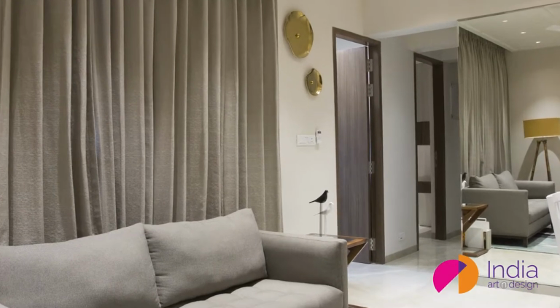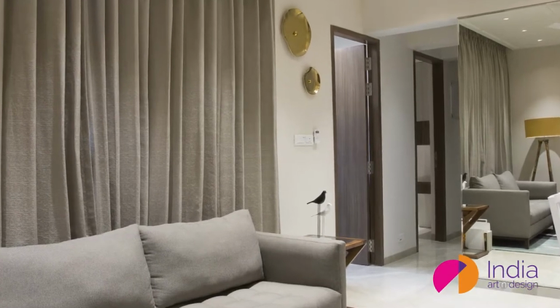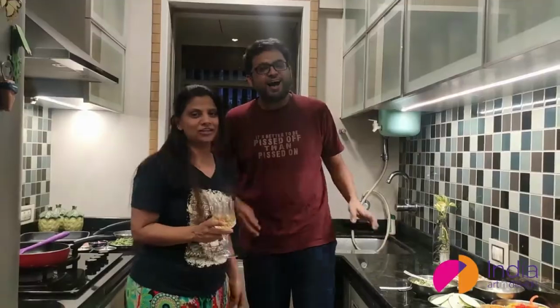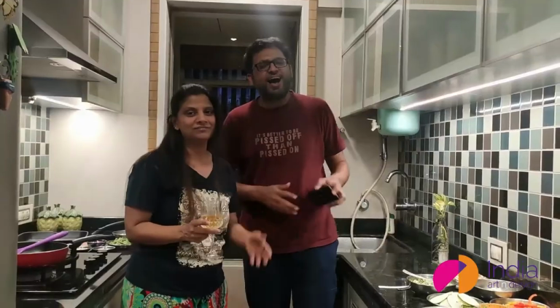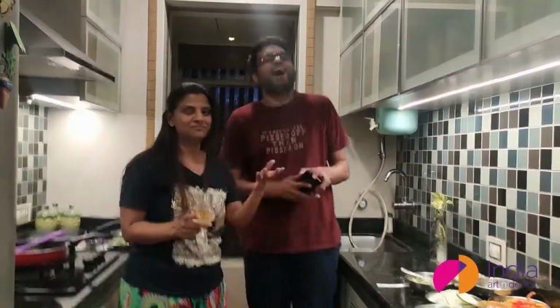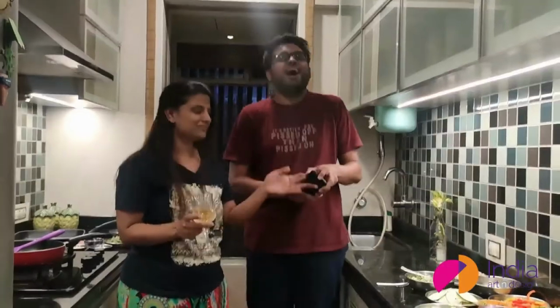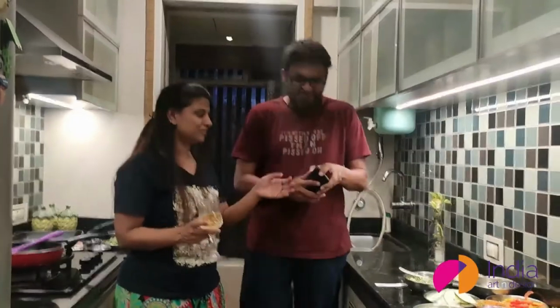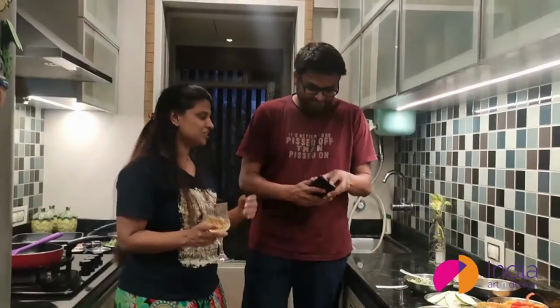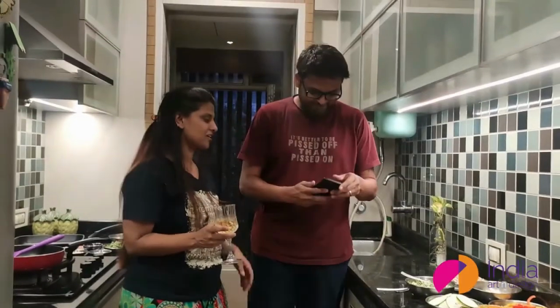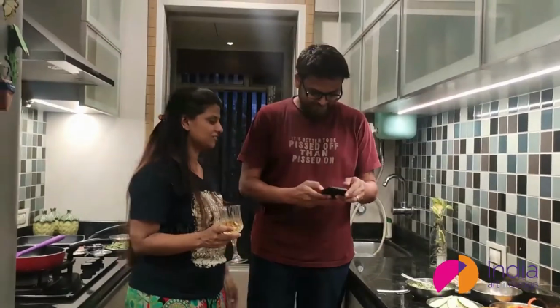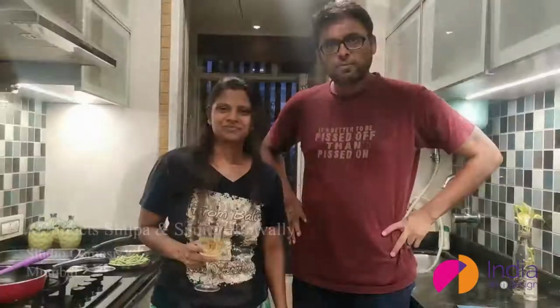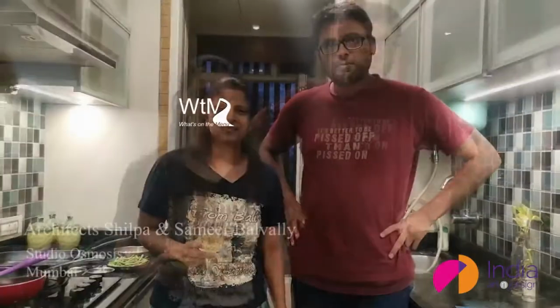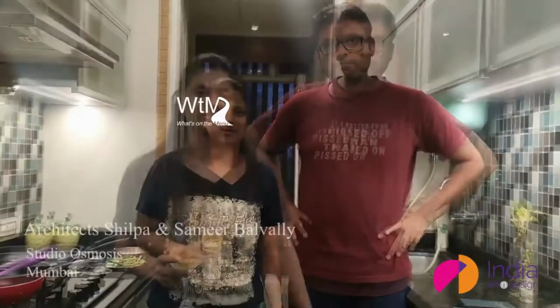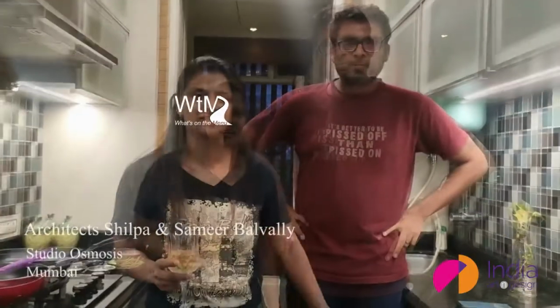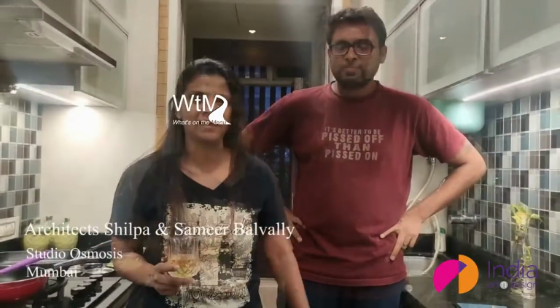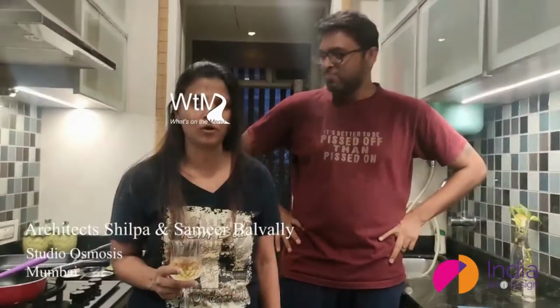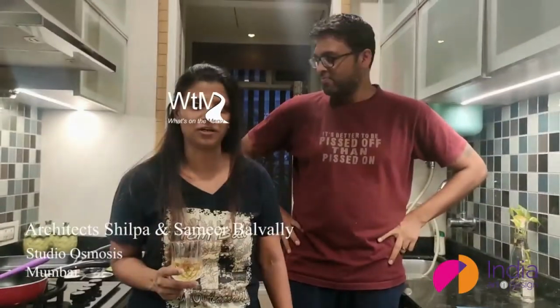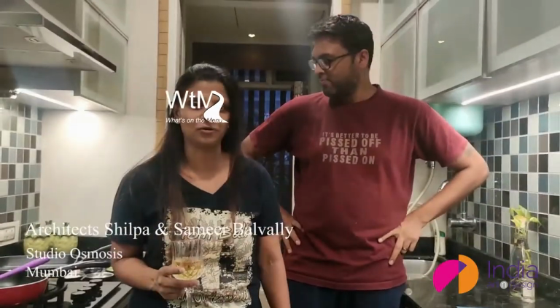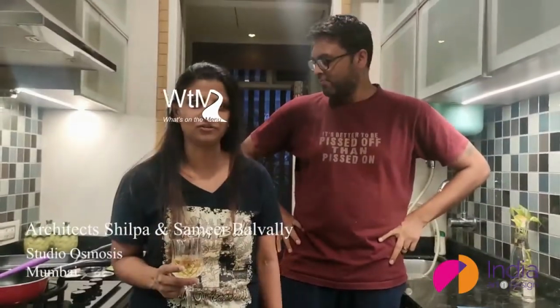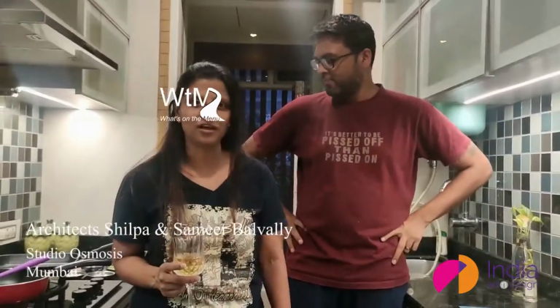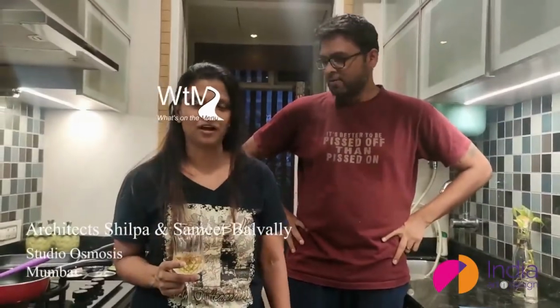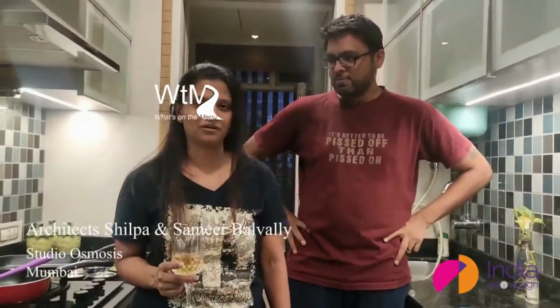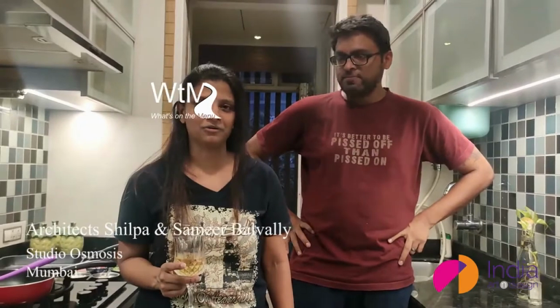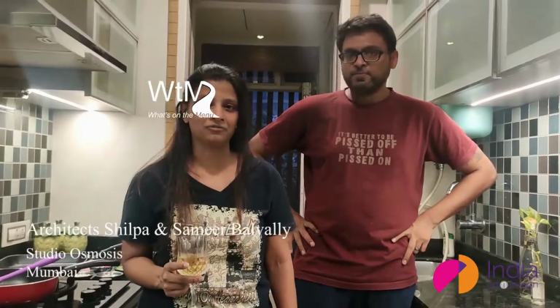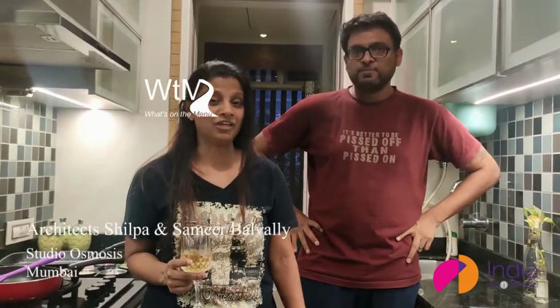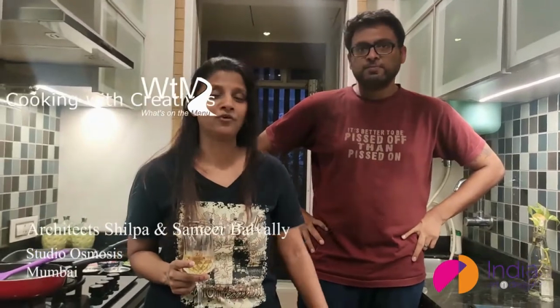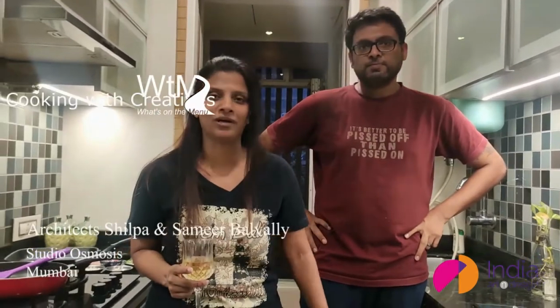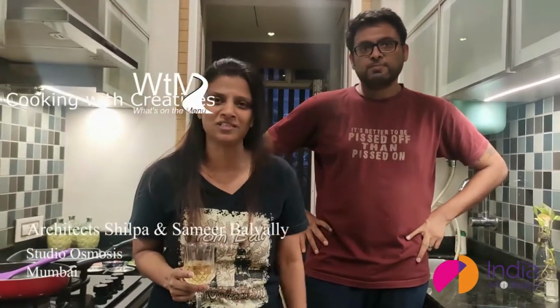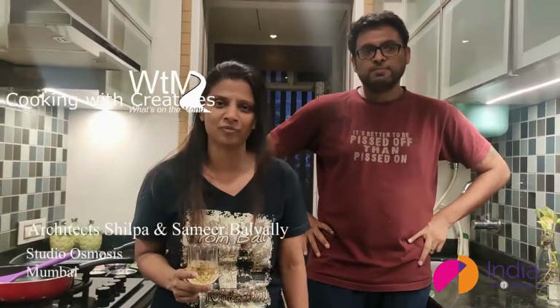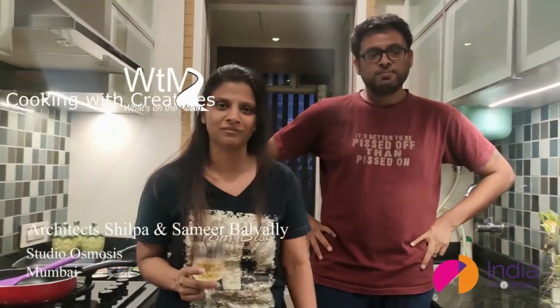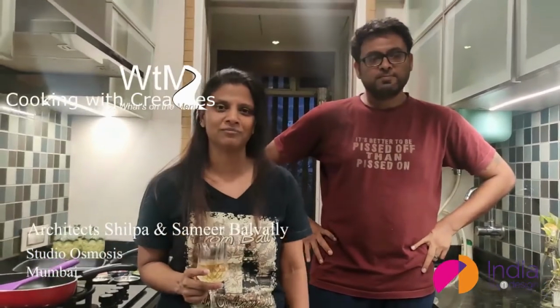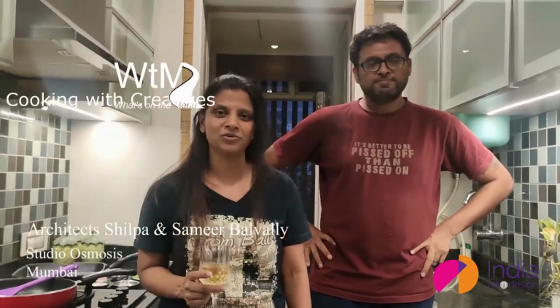So chalo, let us check it out. What's on the menu? Cooking with the Creatives.